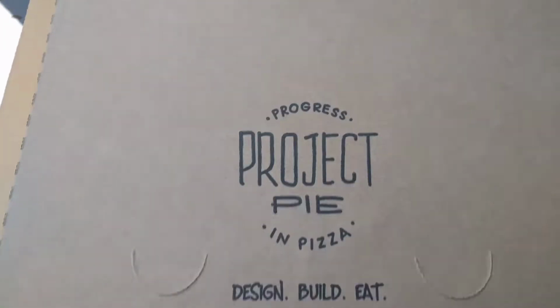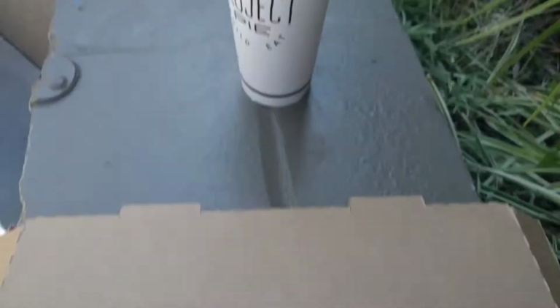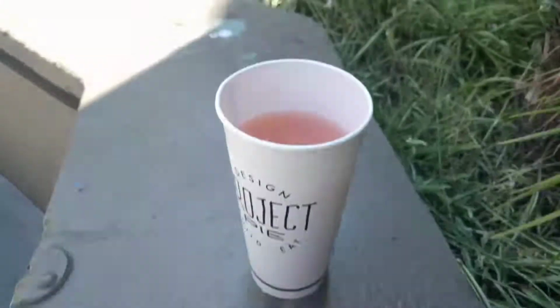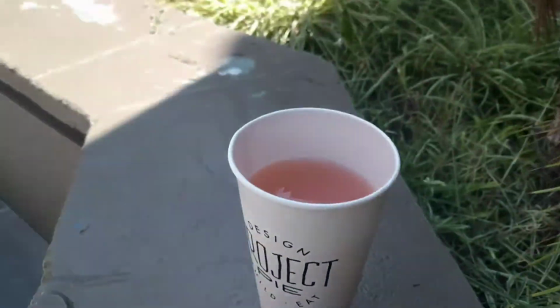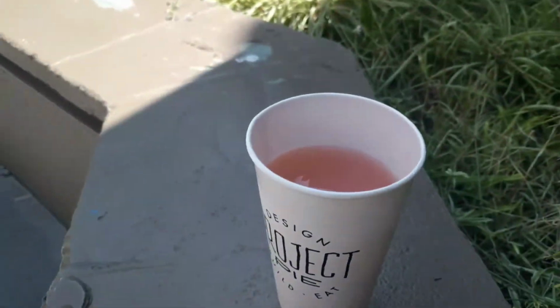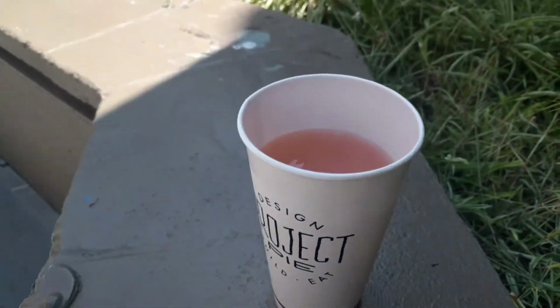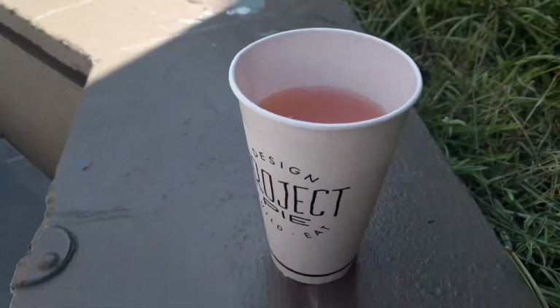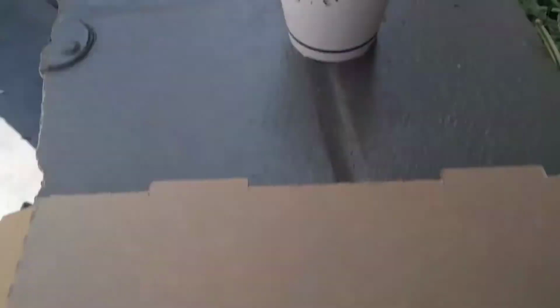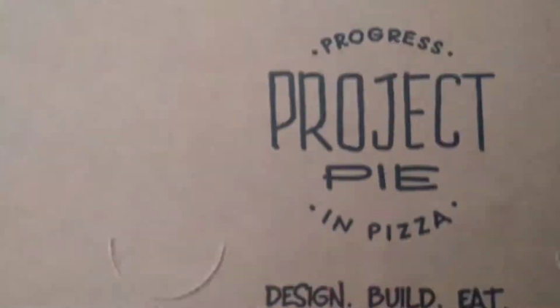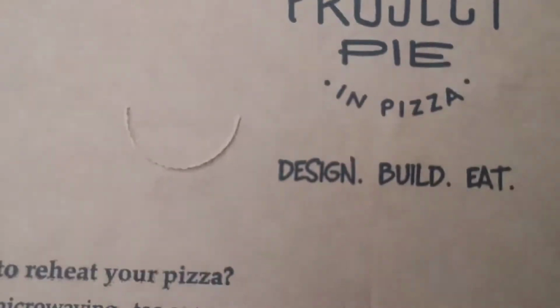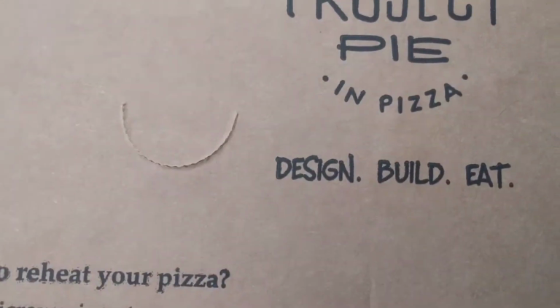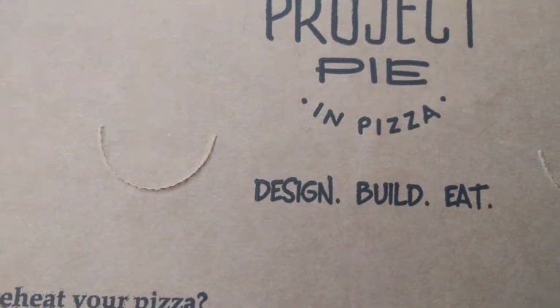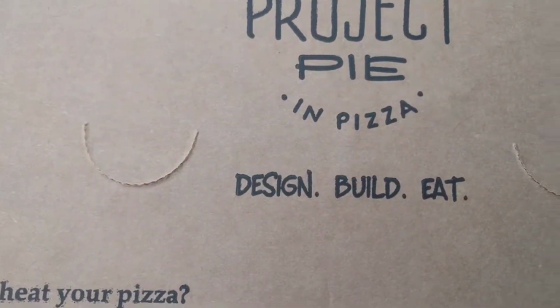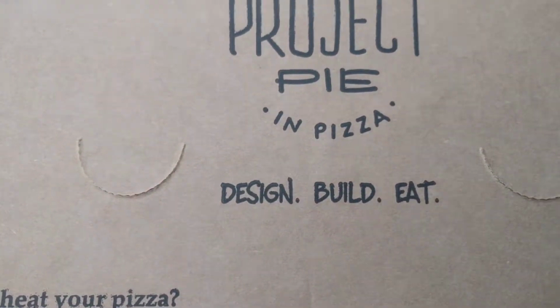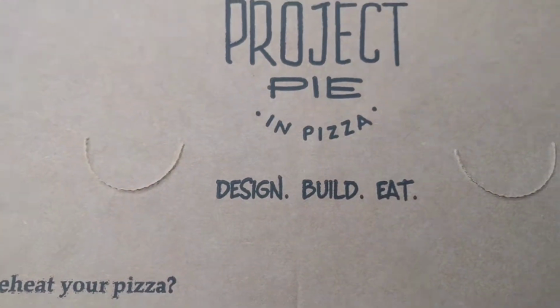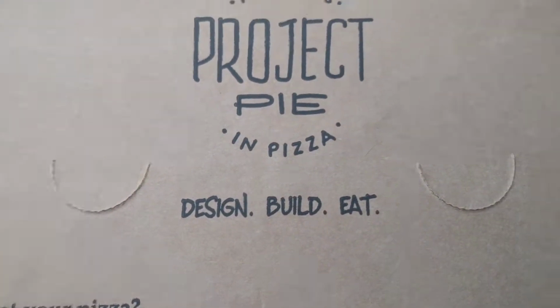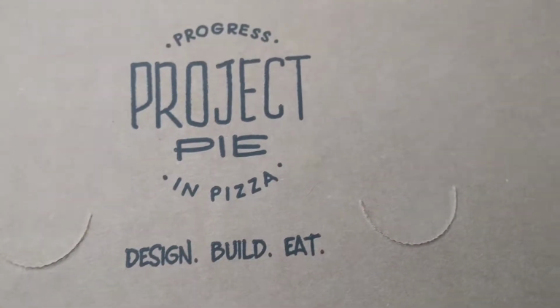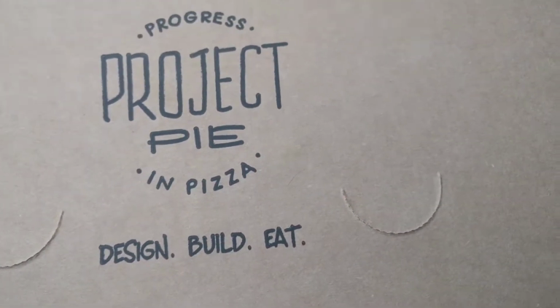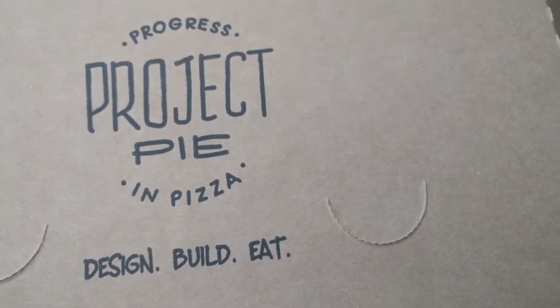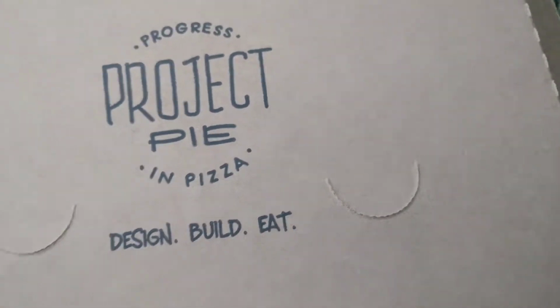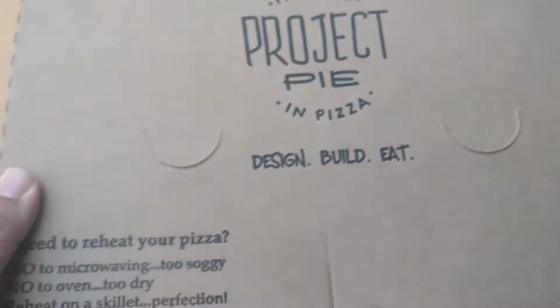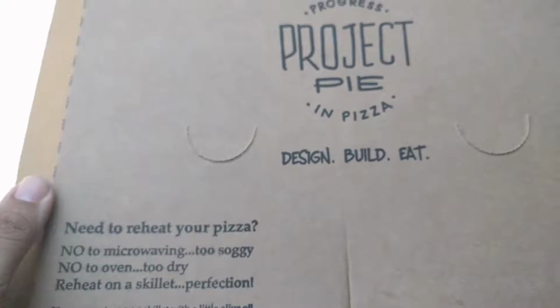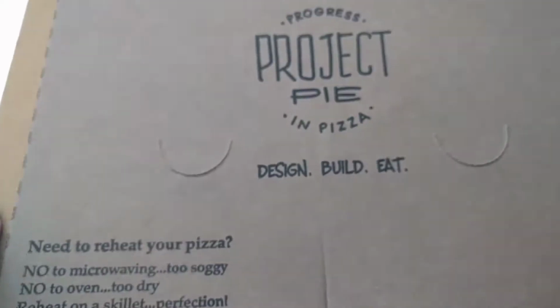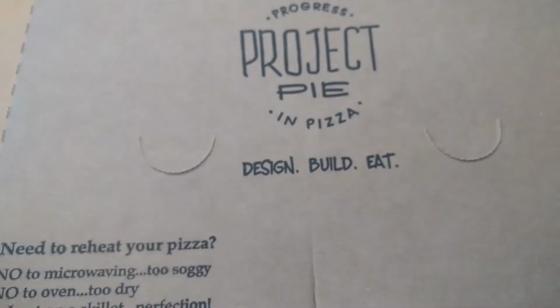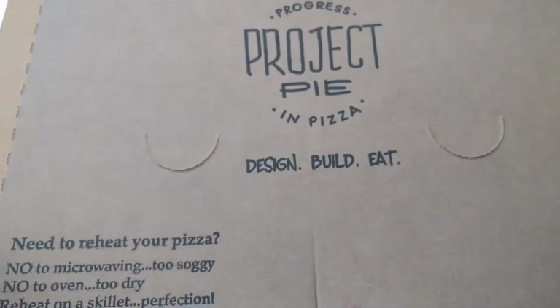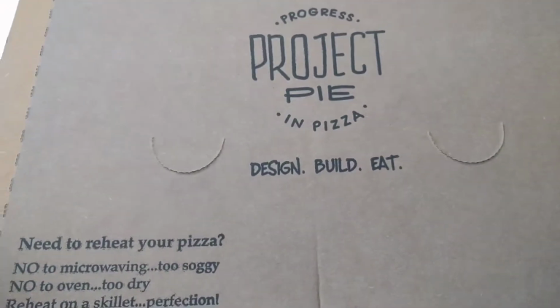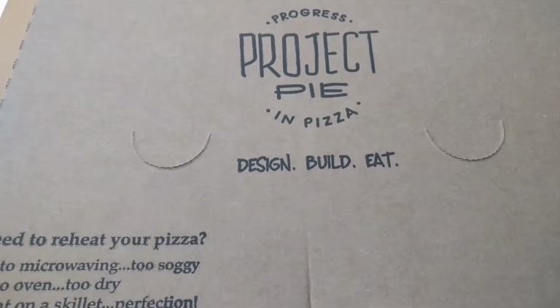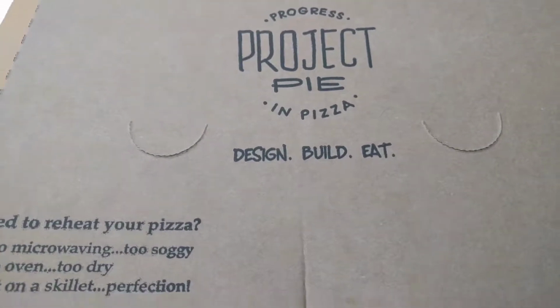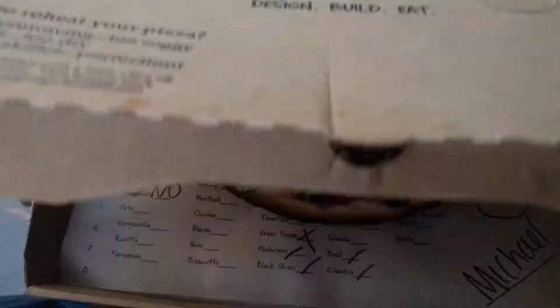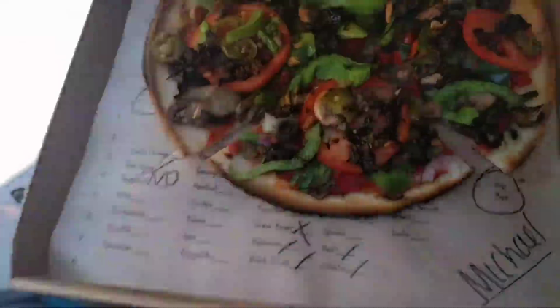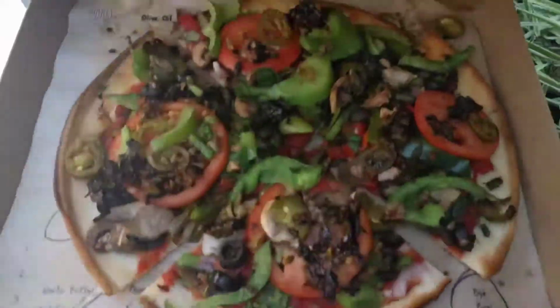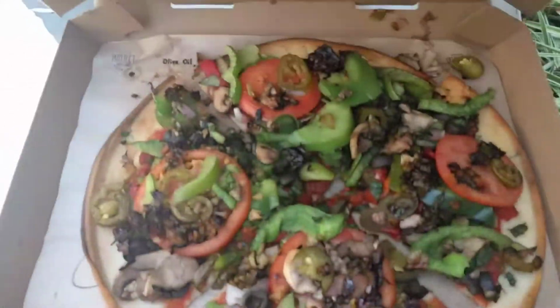I've got the soda. Here's my review of vegan pizza.